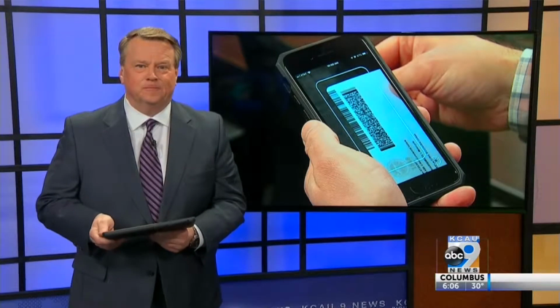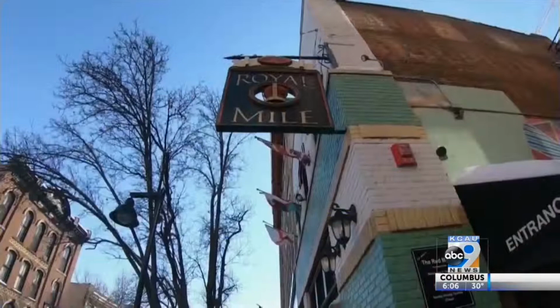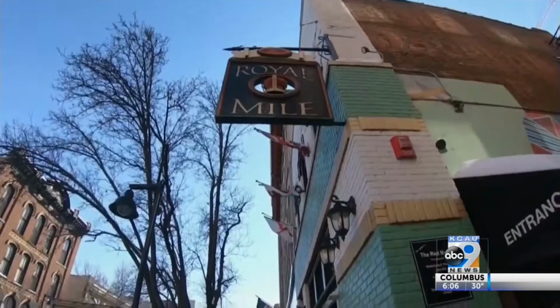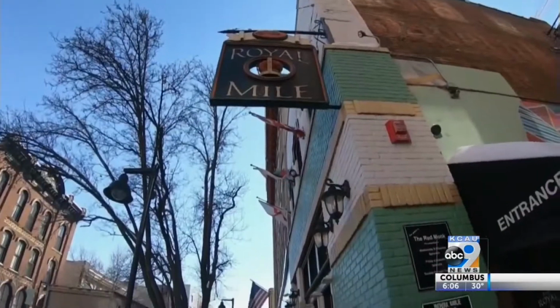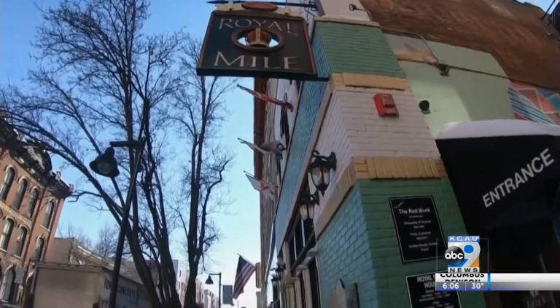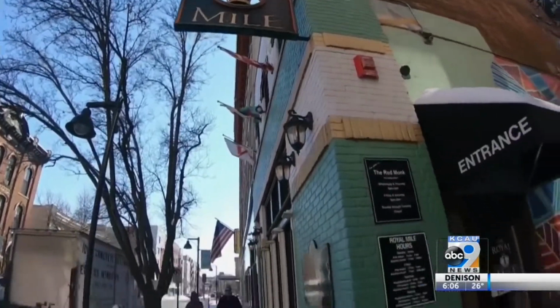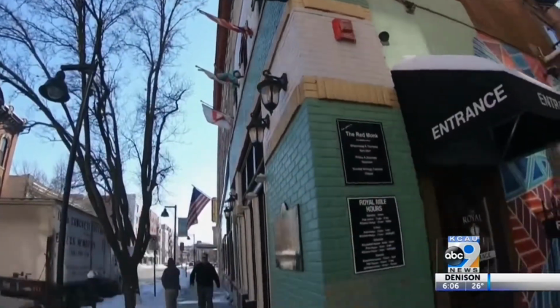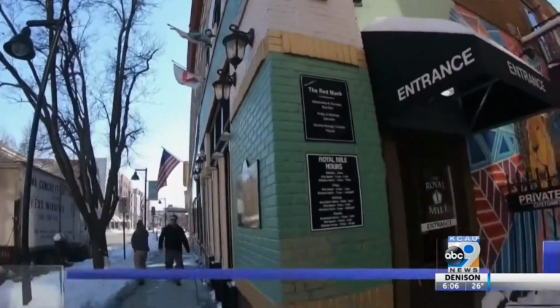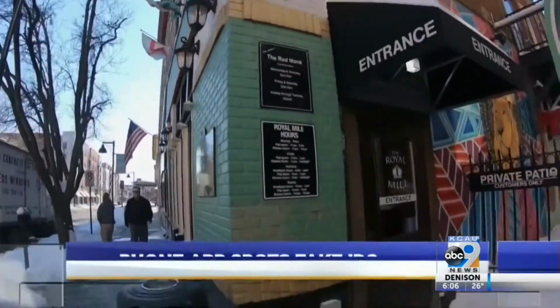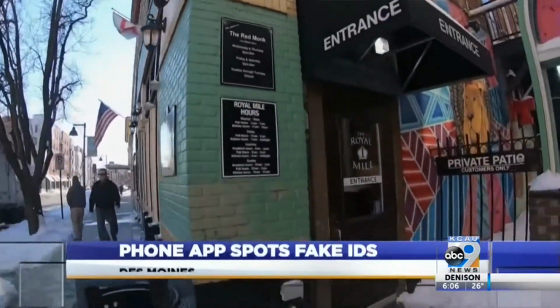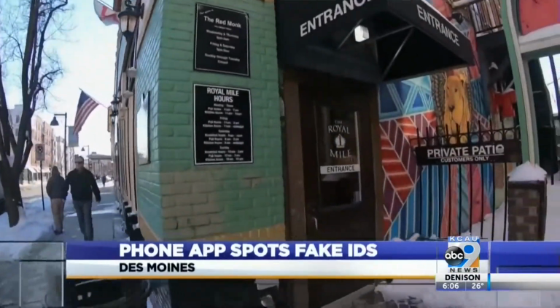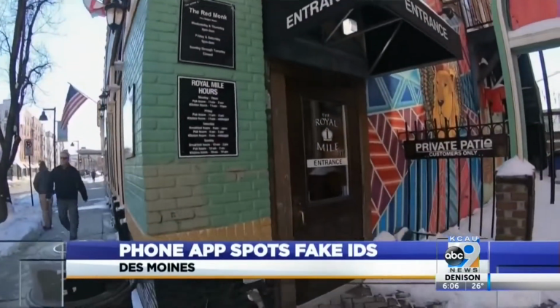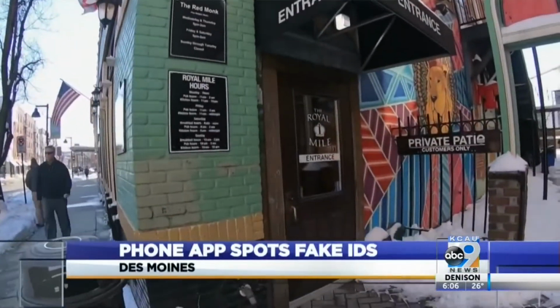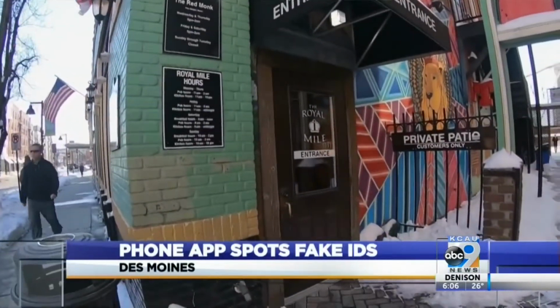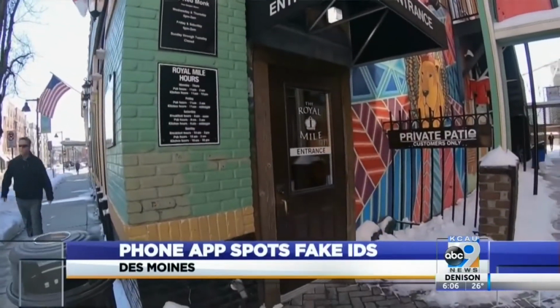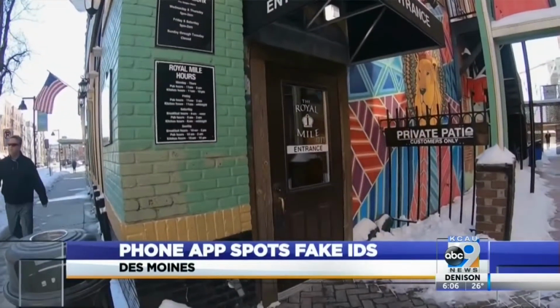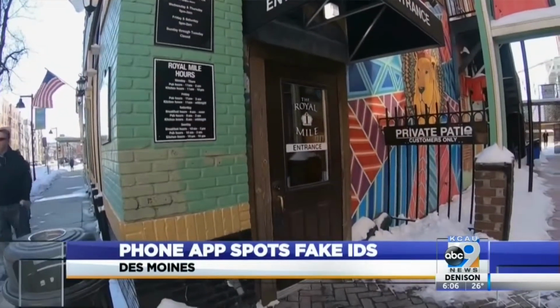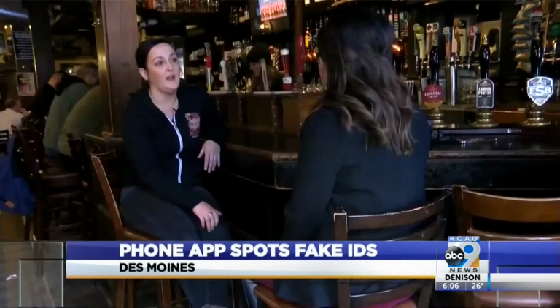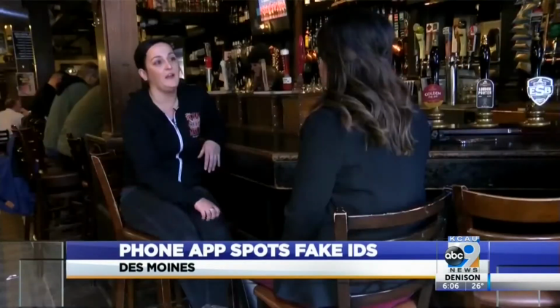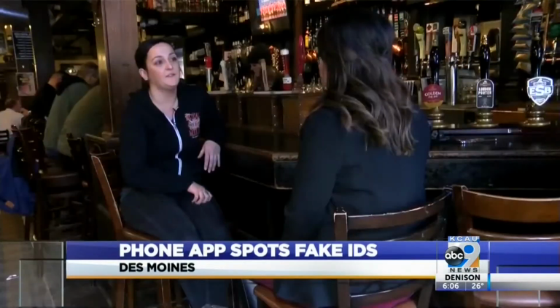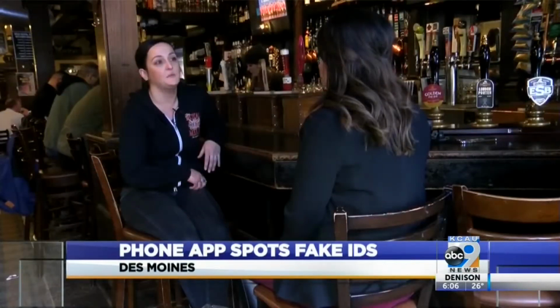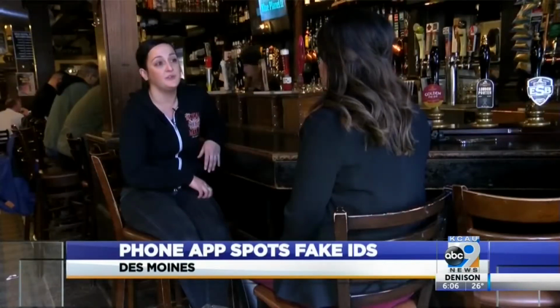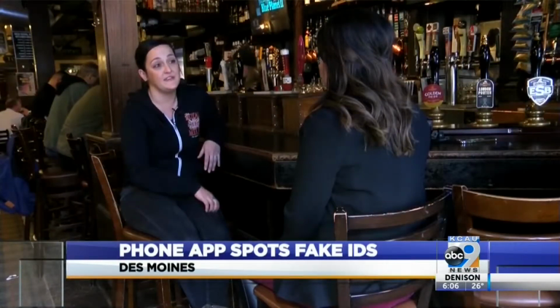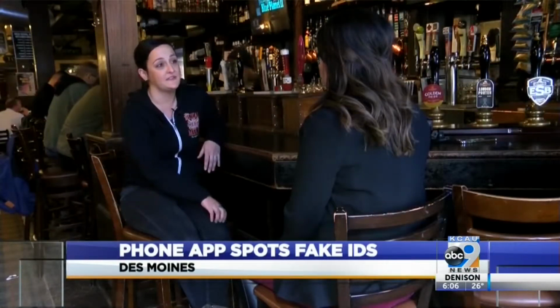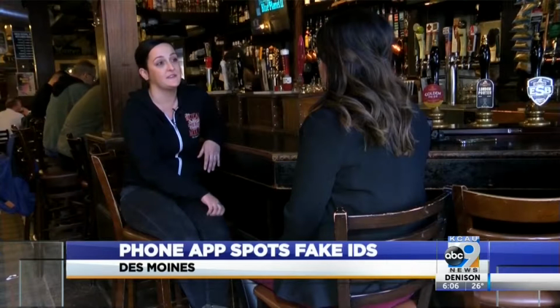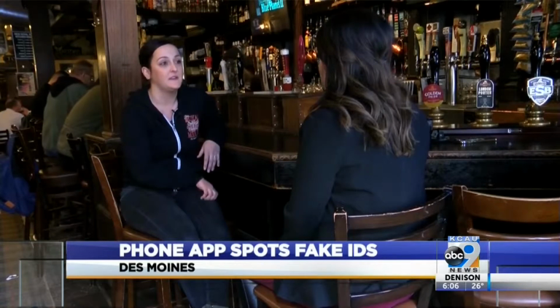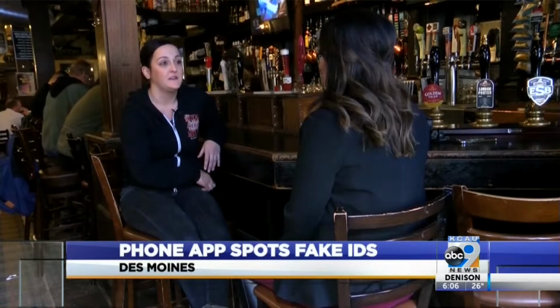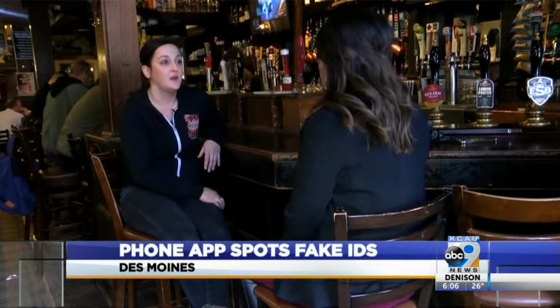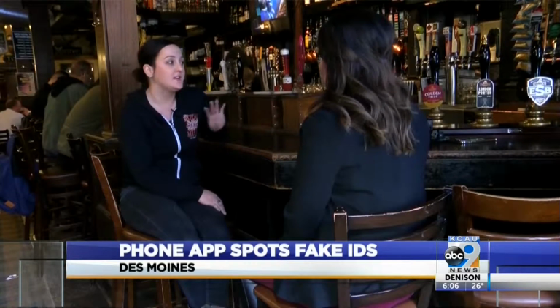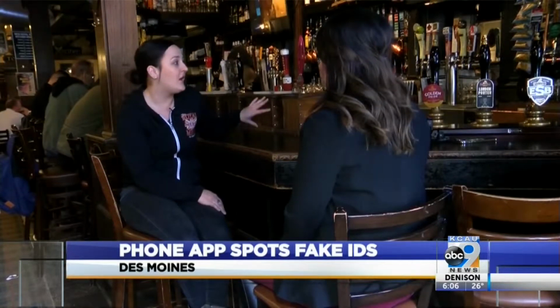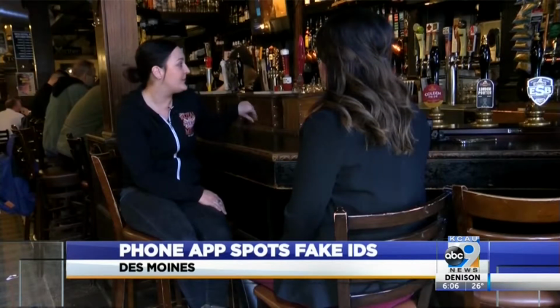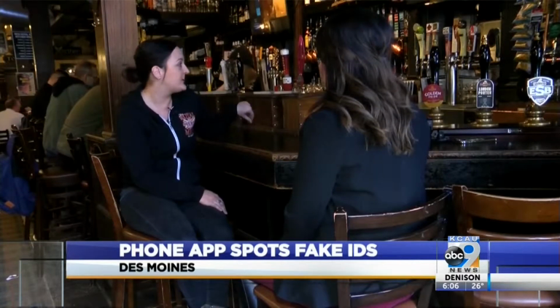When you walk into the Royal Mile and order a cold one, Courtney Gaisel, the general manager, wants to see your ID.